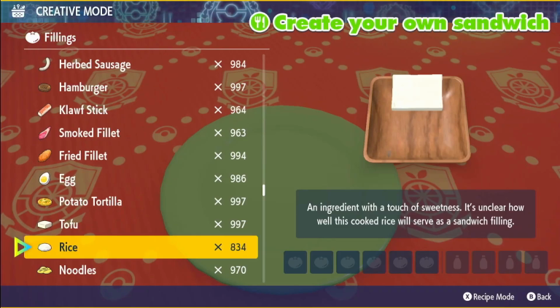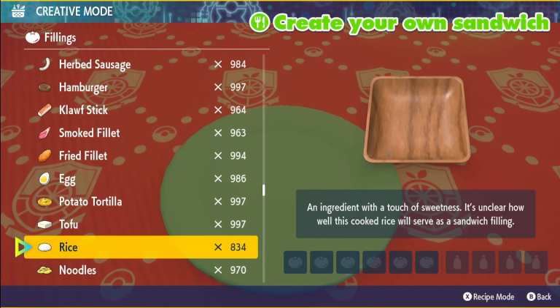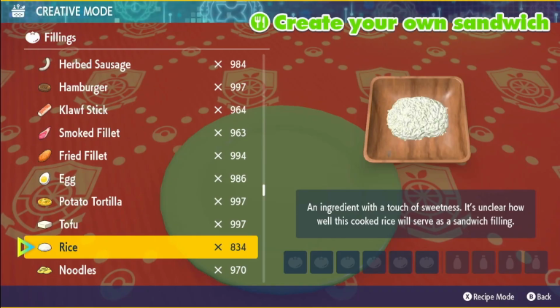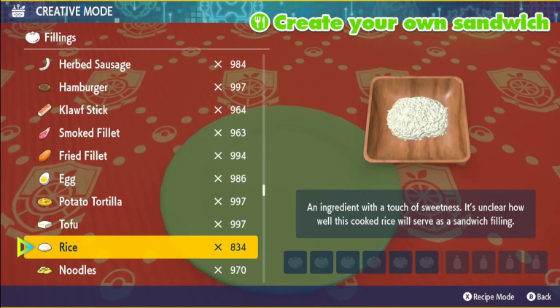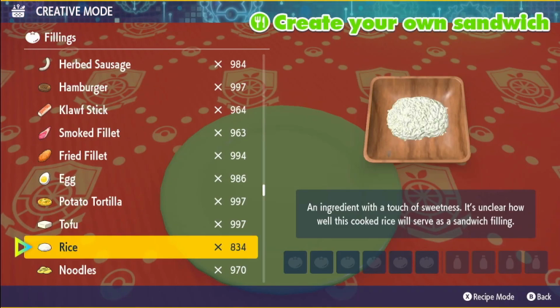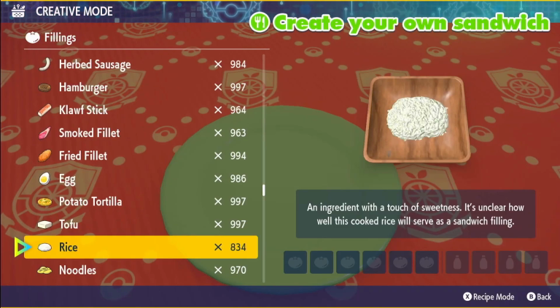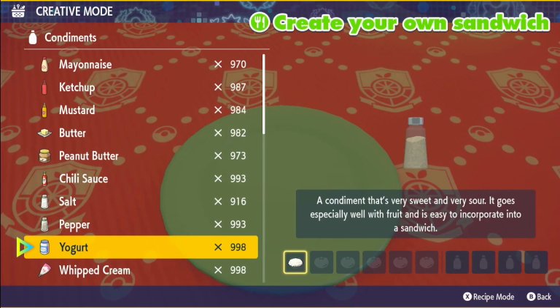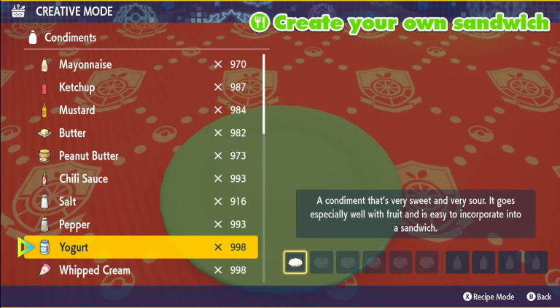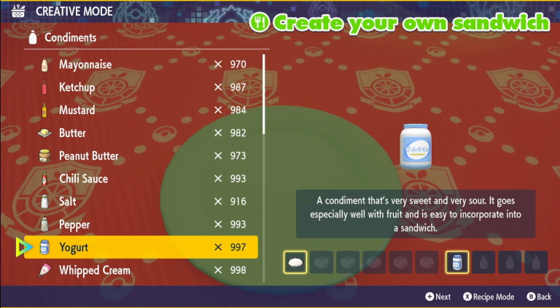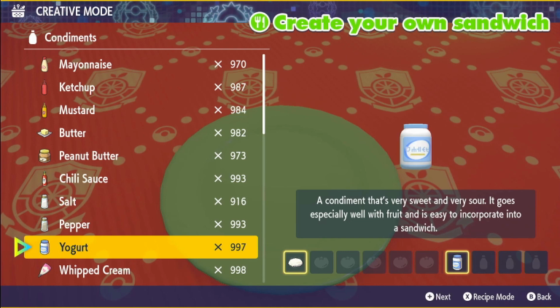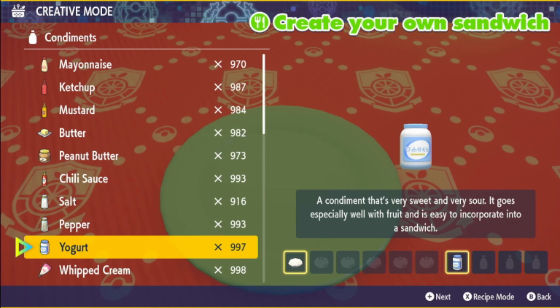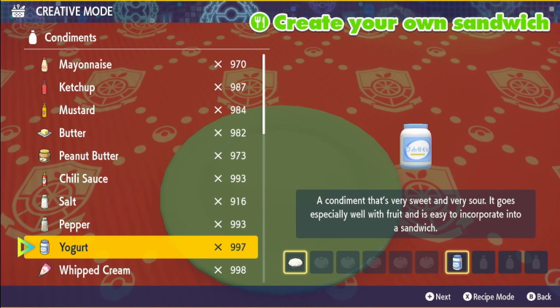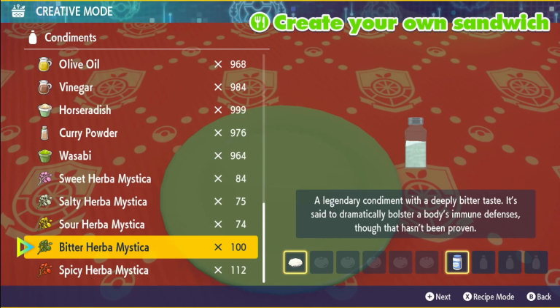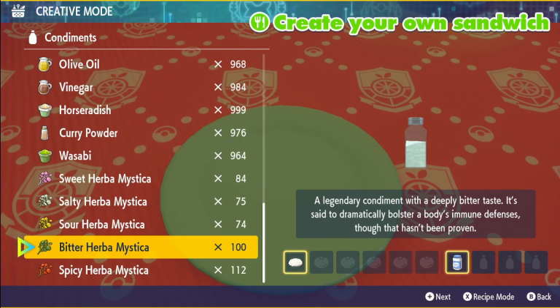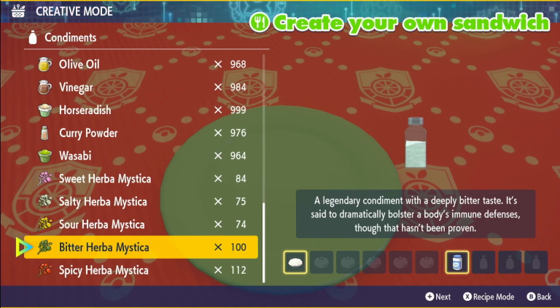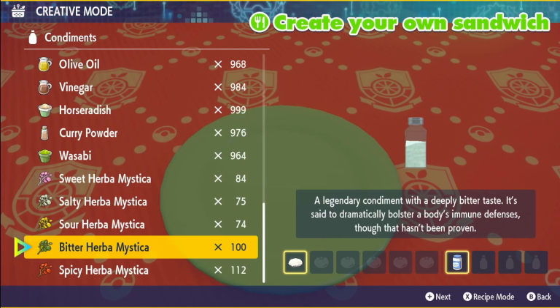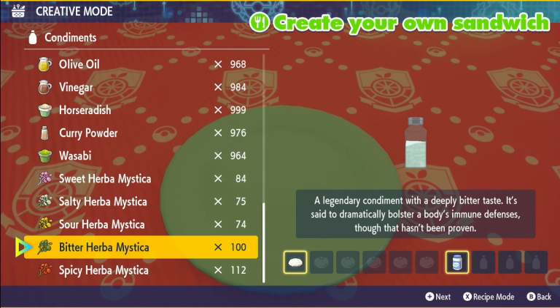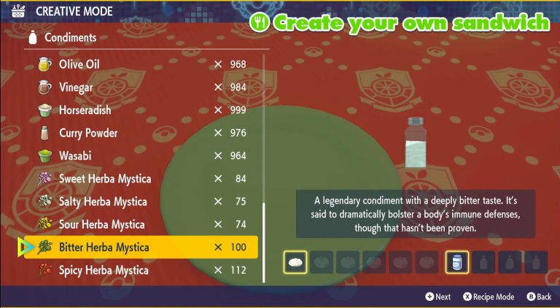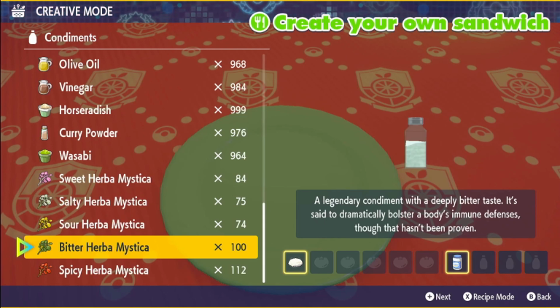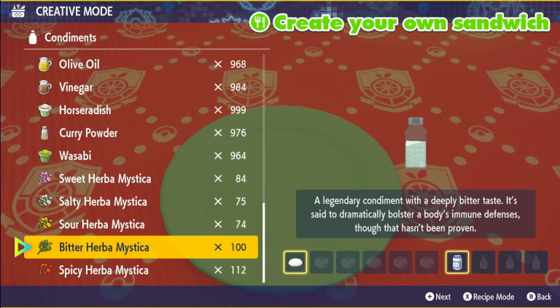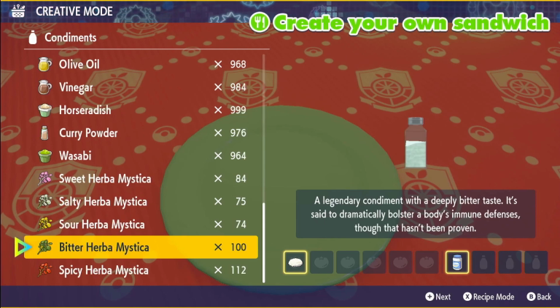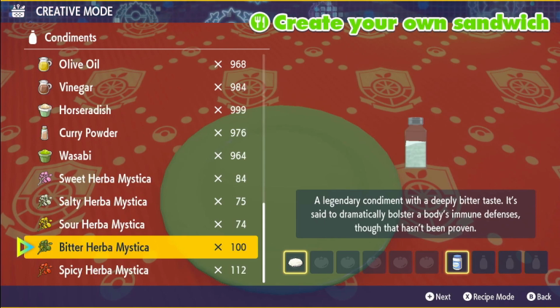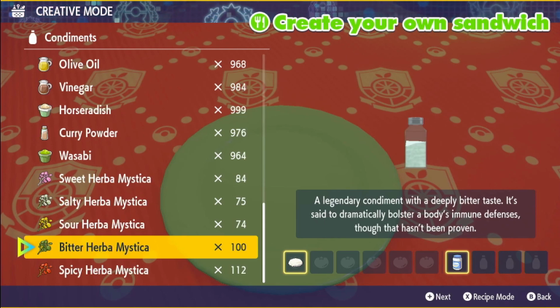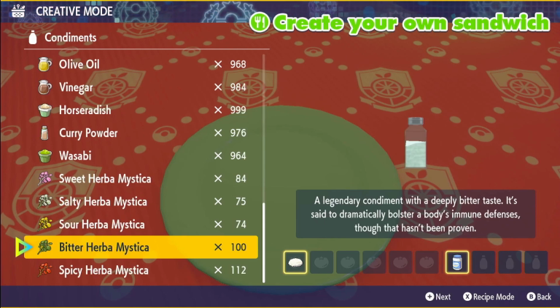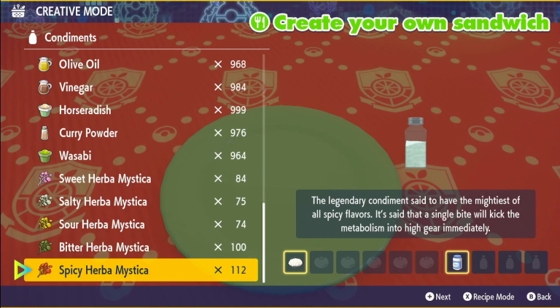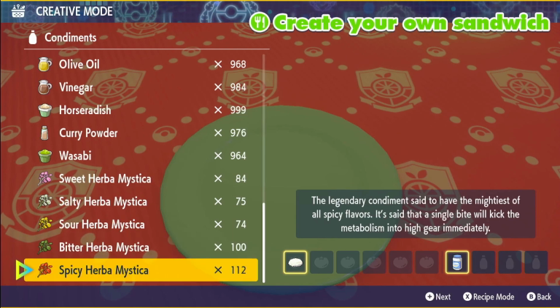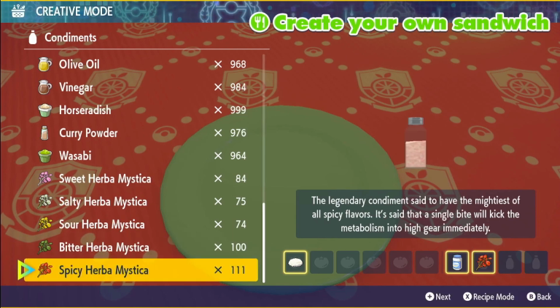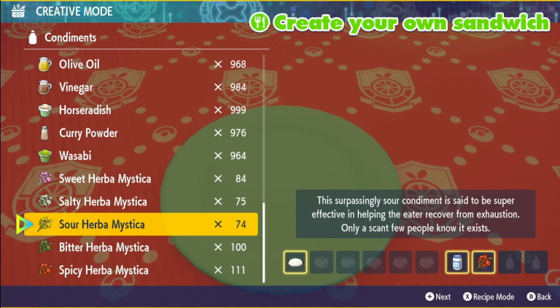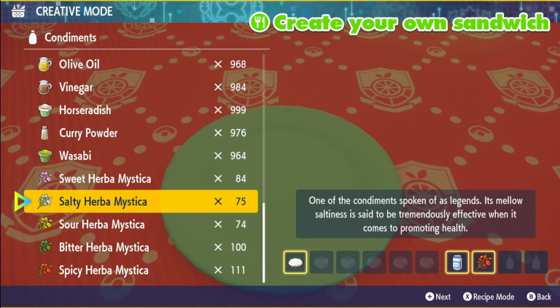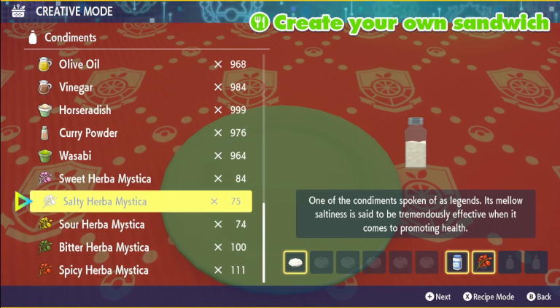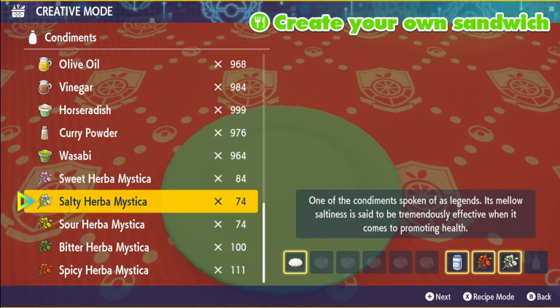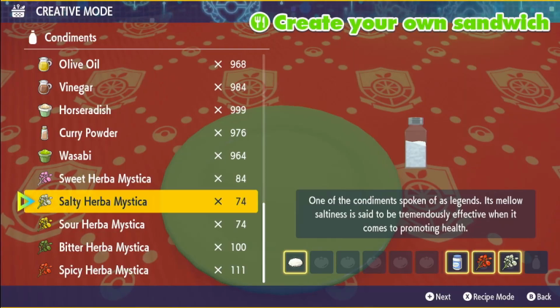So we're going to be using rice and we're going to be using yogurt. As for Herb and Mystica, we can use a Salty and a Salty, or a Spicy and a Salty. I'm going to use a Spicy and a Salty.